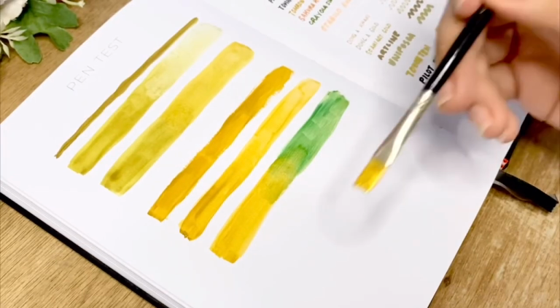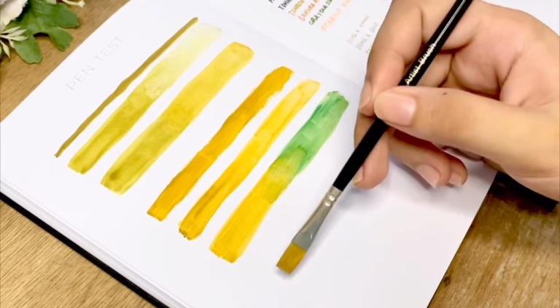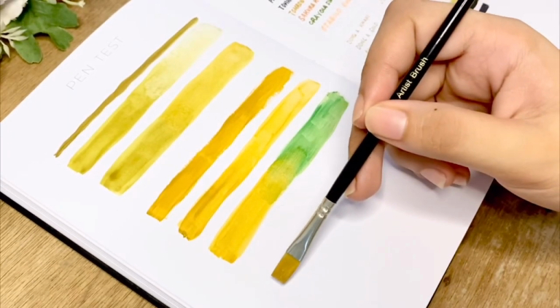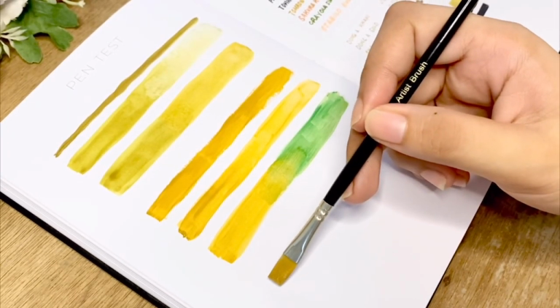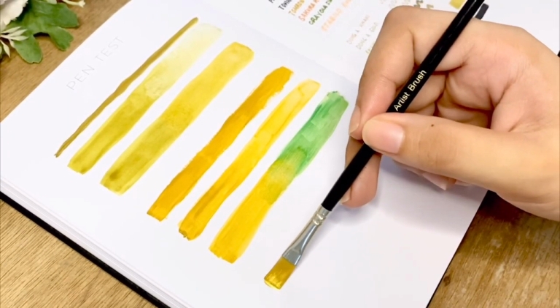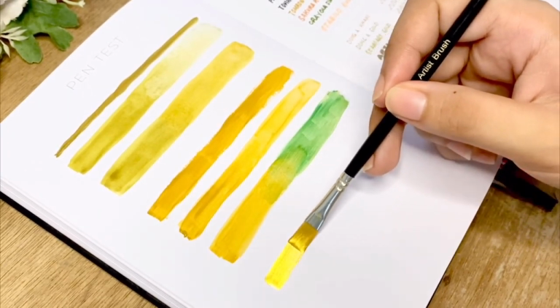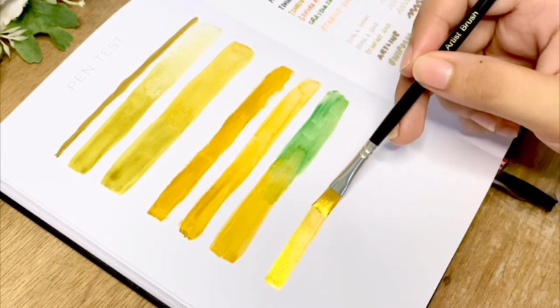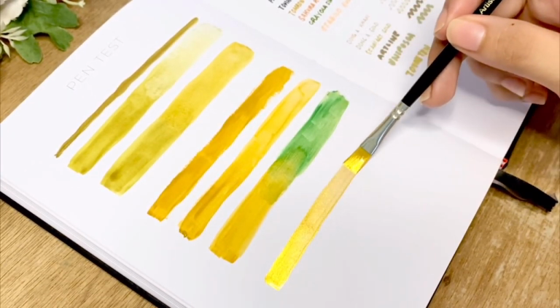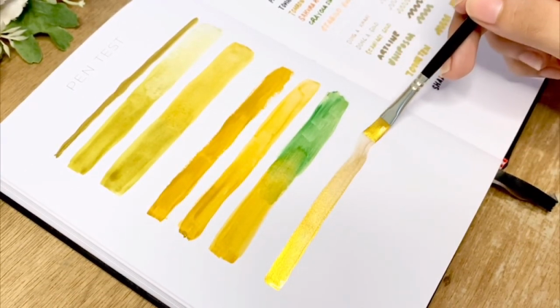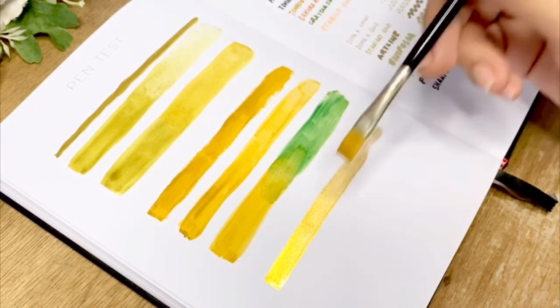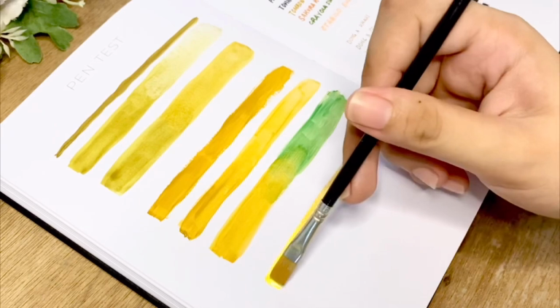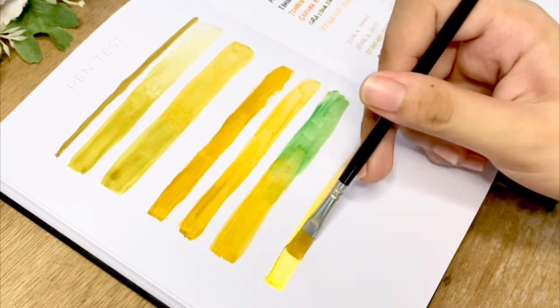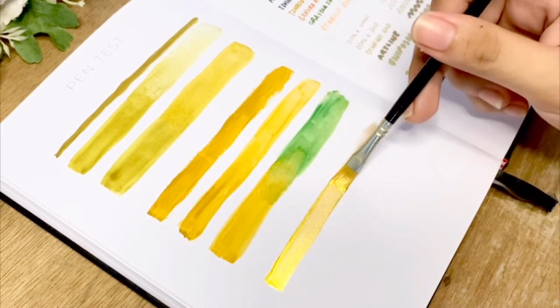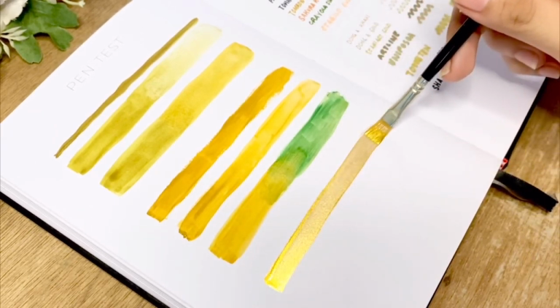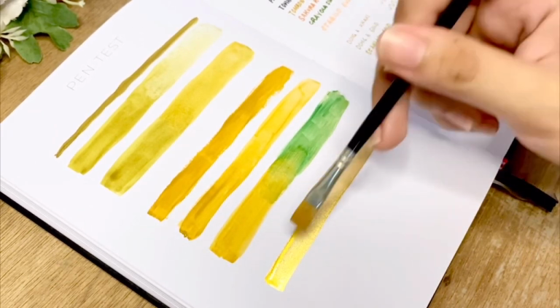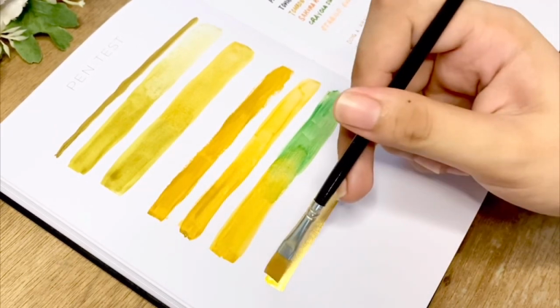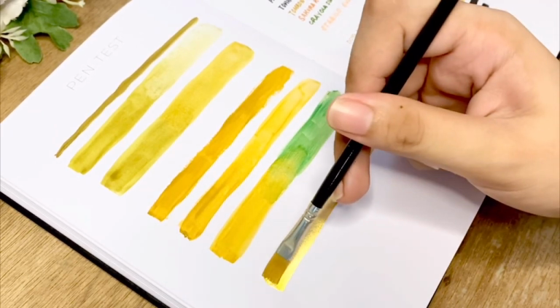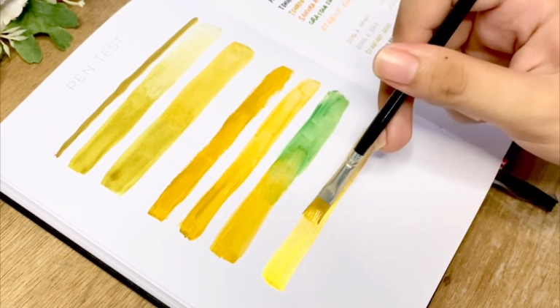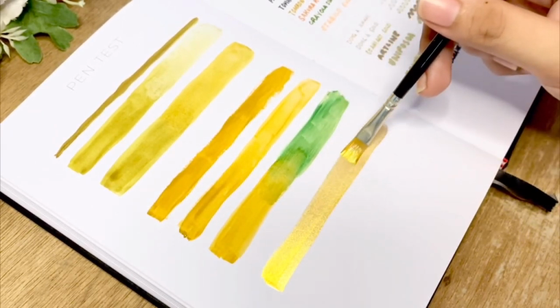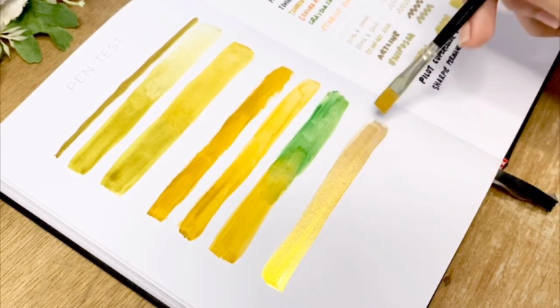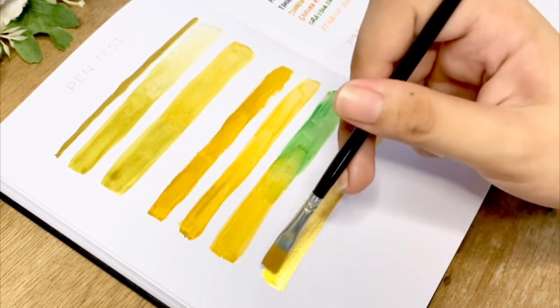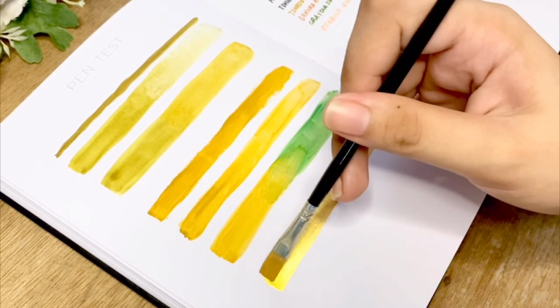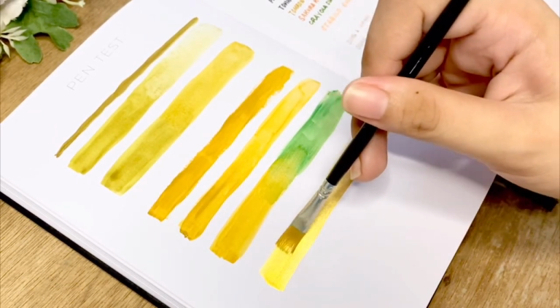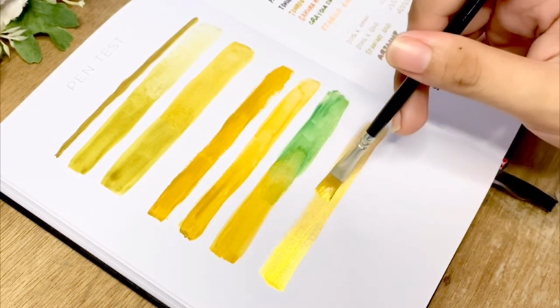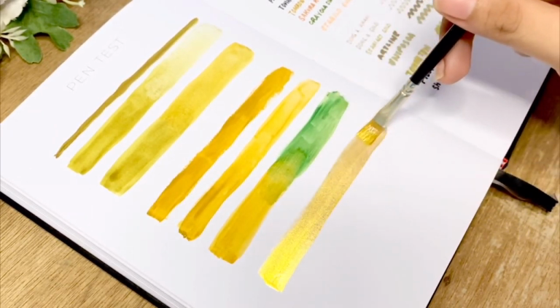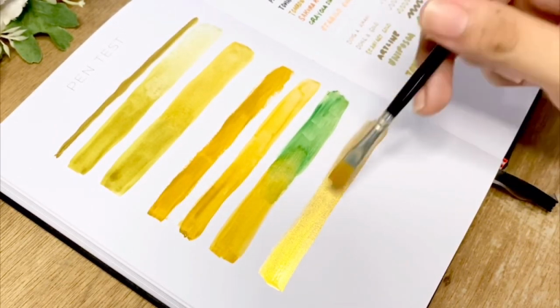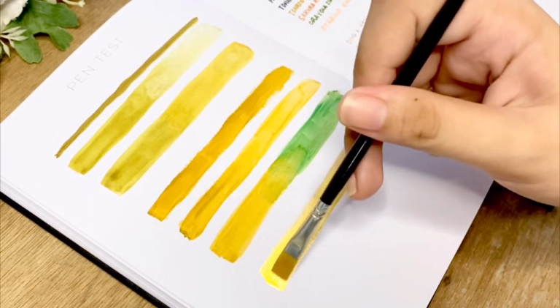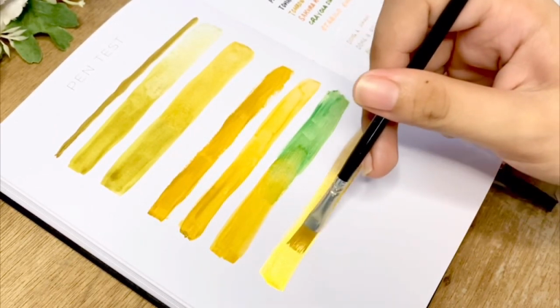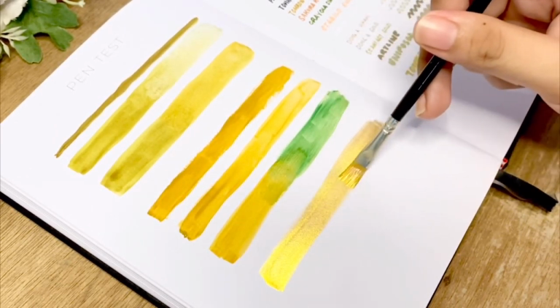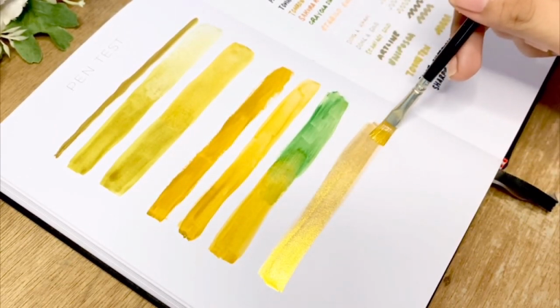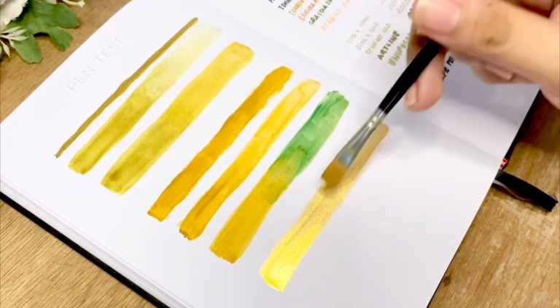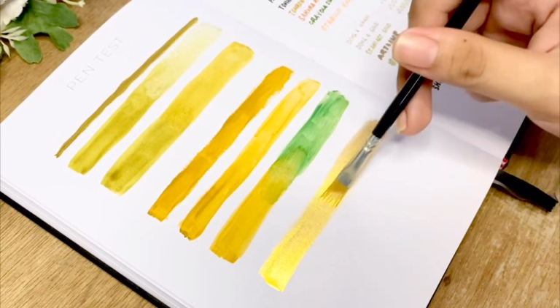Lastly is the gold watercolor — one test with less water and the second with more water.